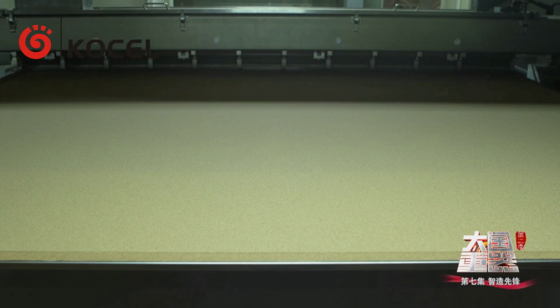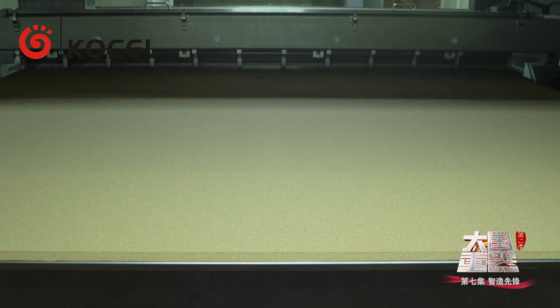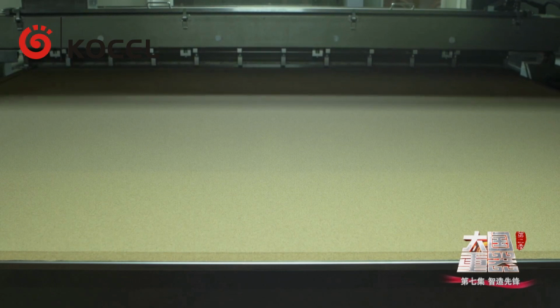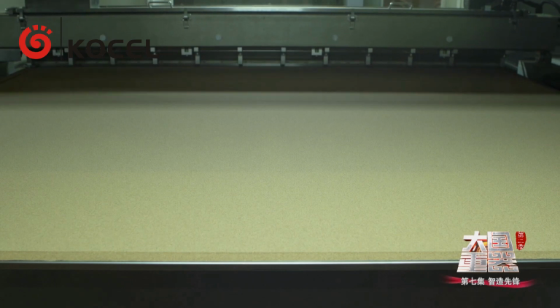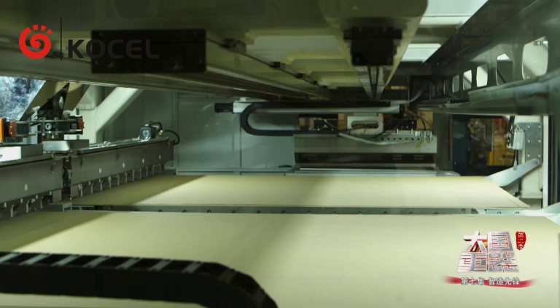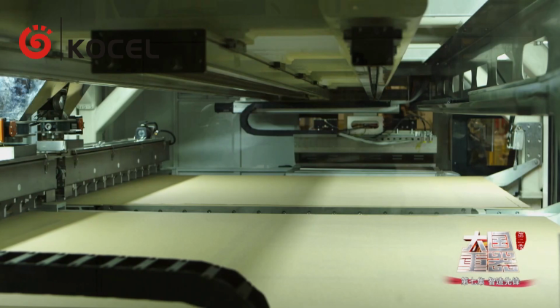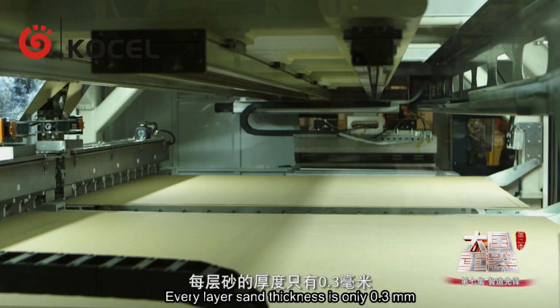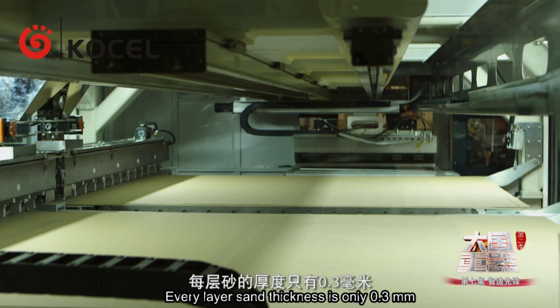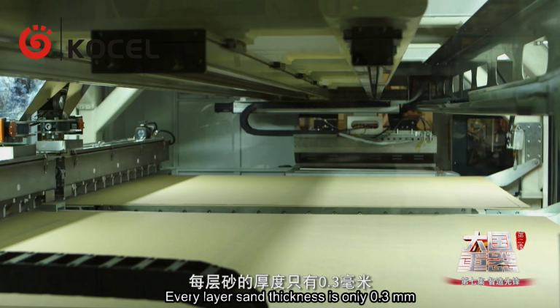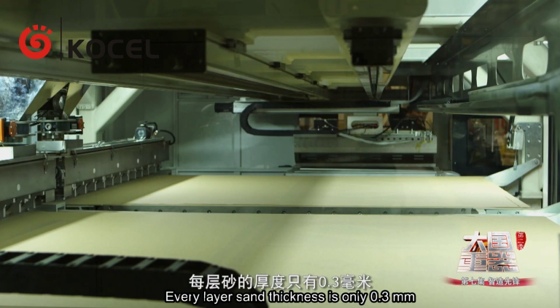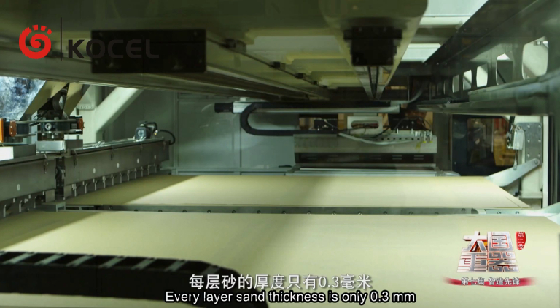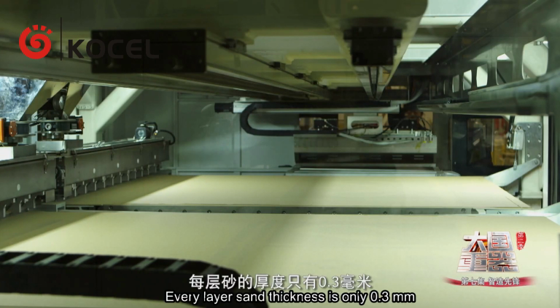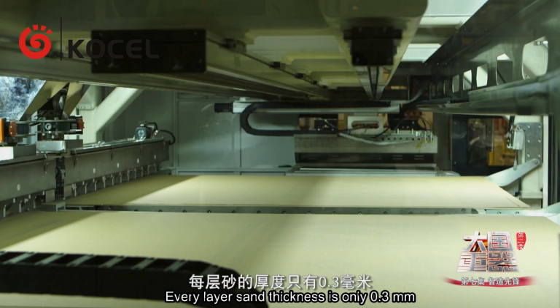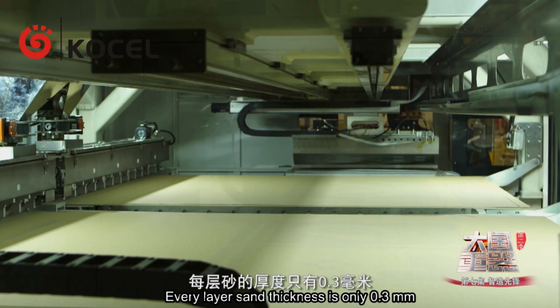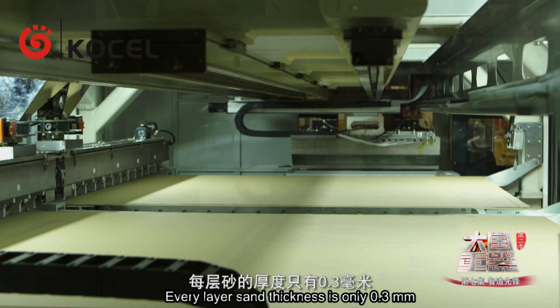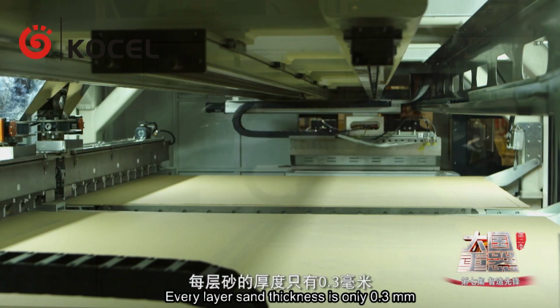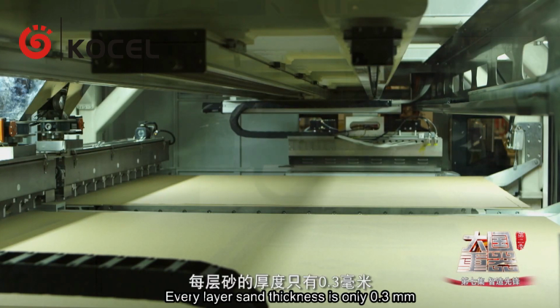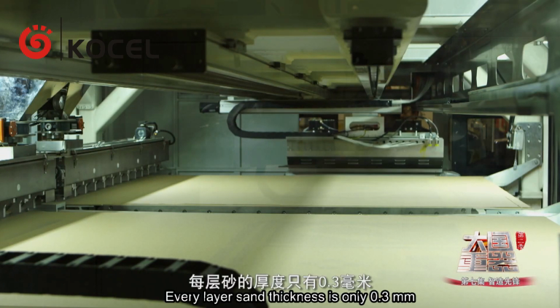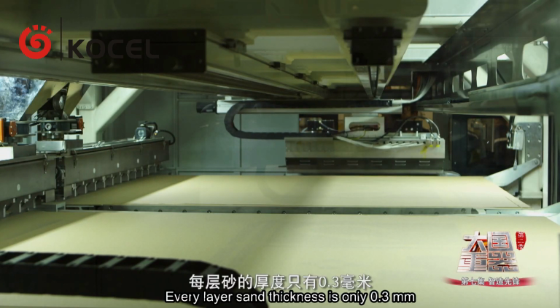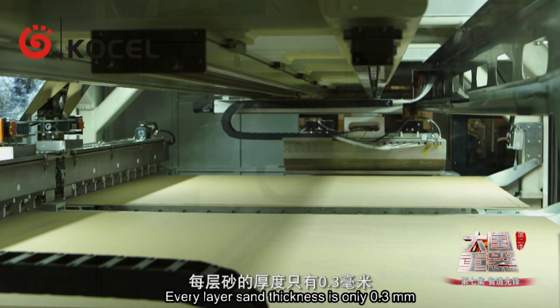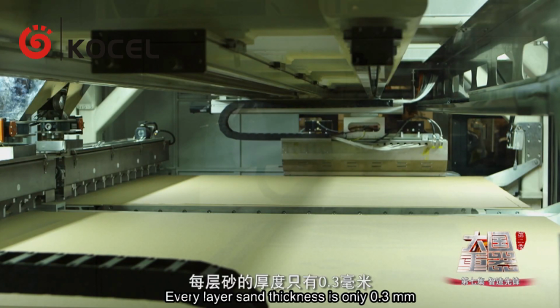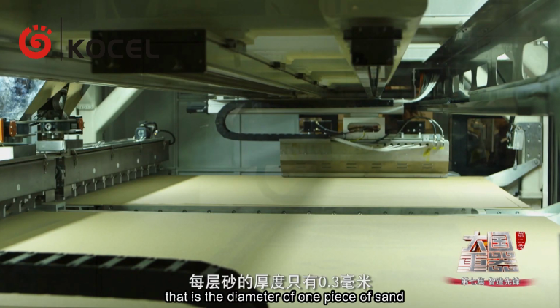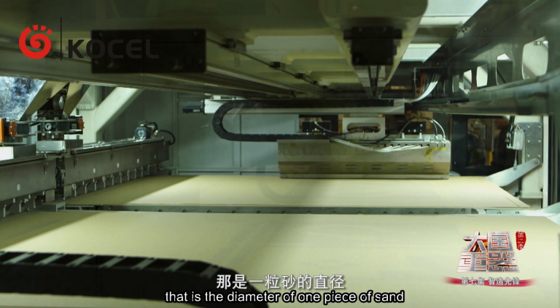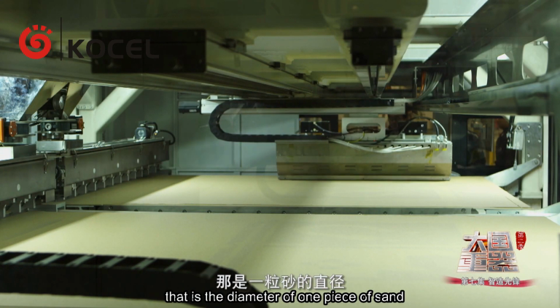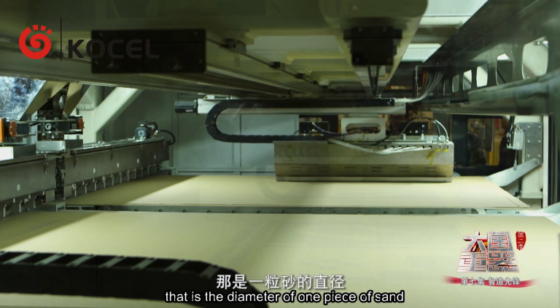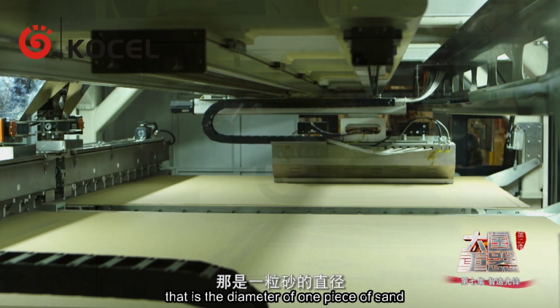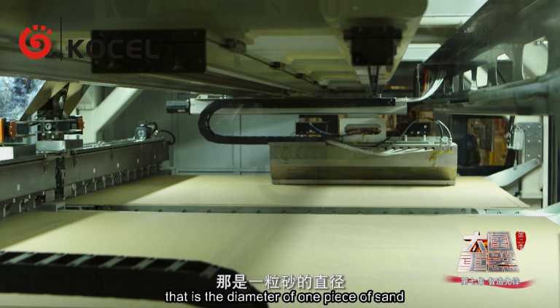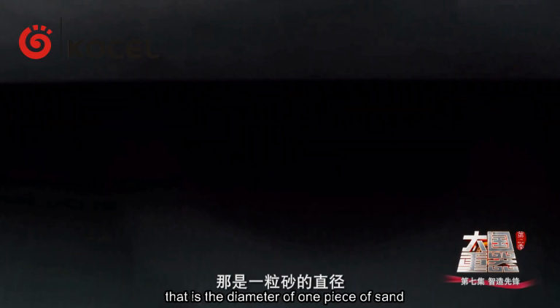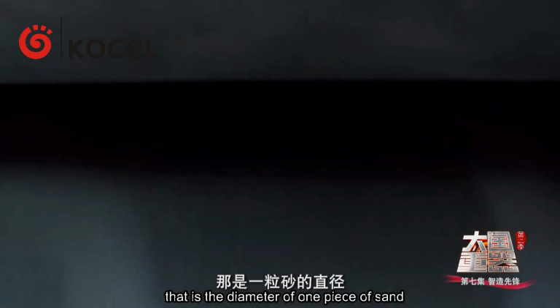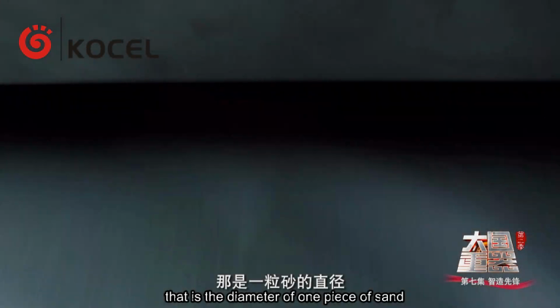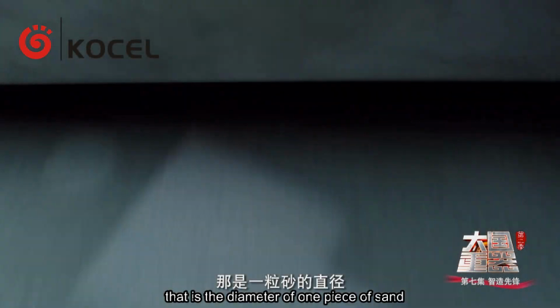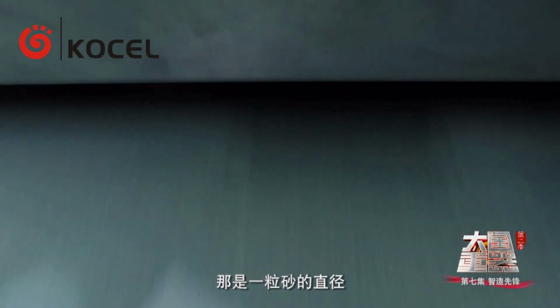Every layer's sand thickness is only 0.3 mm — that is the diameter of one grain of sand.